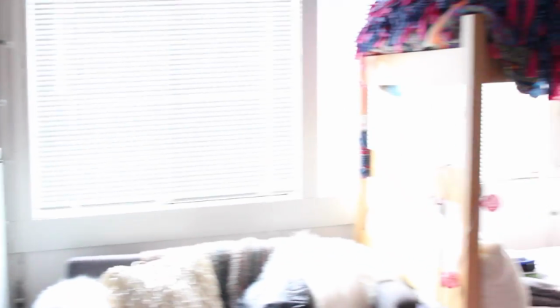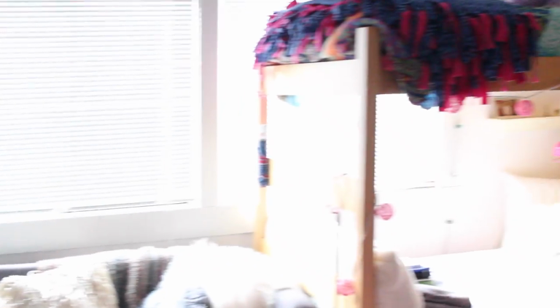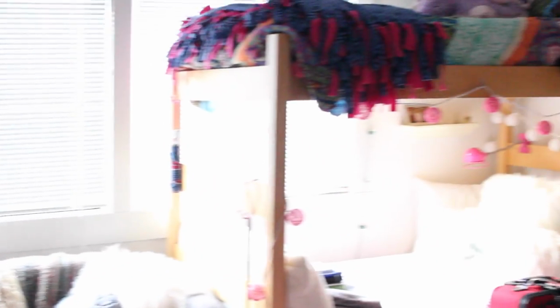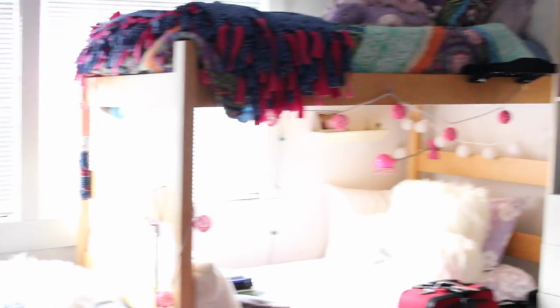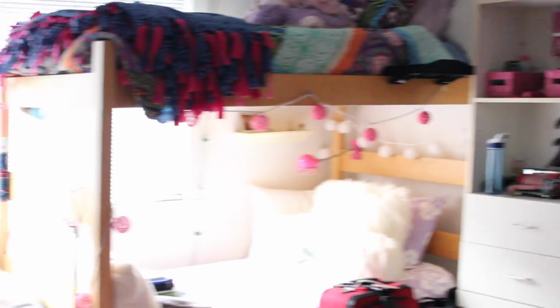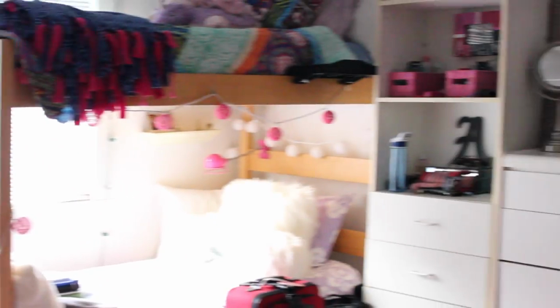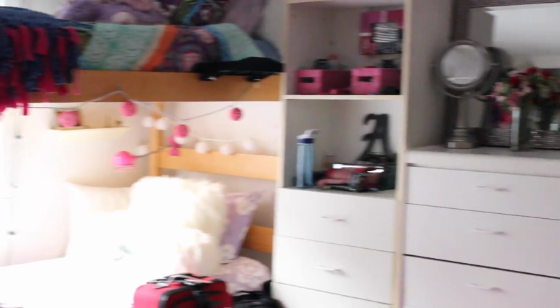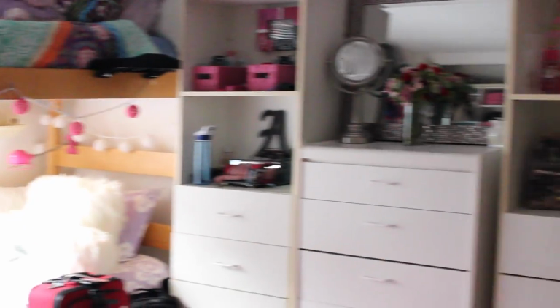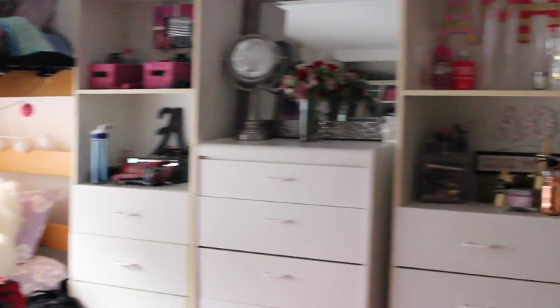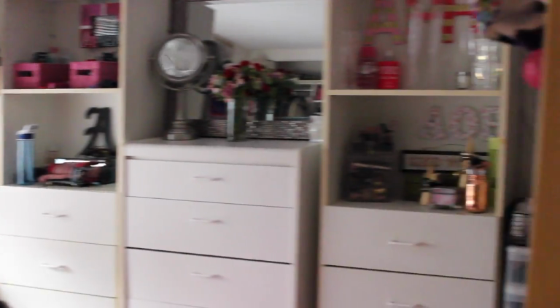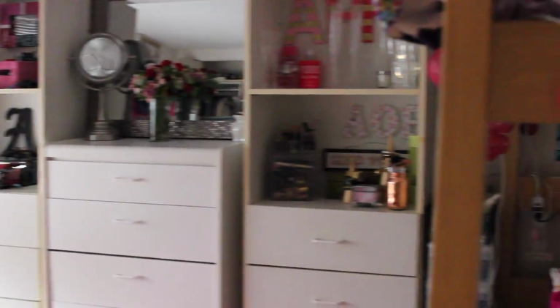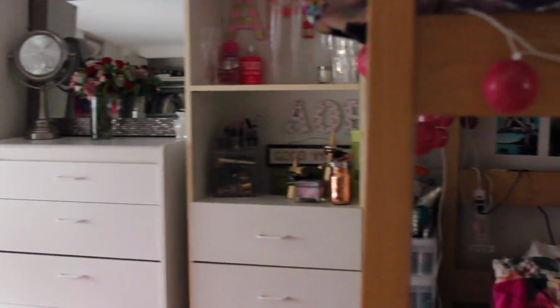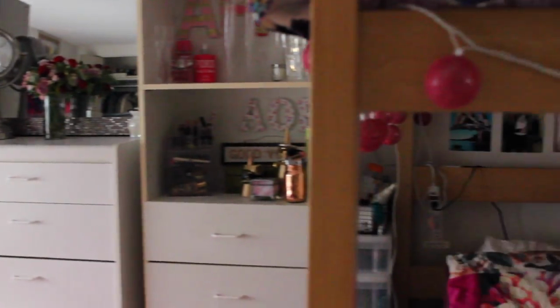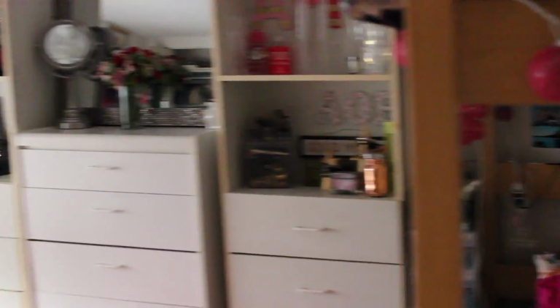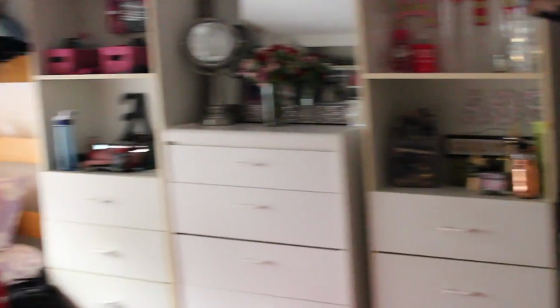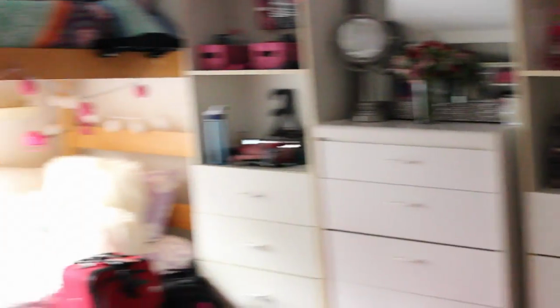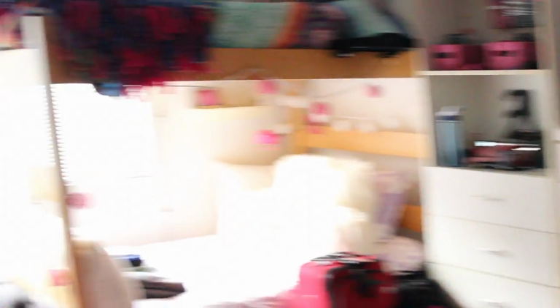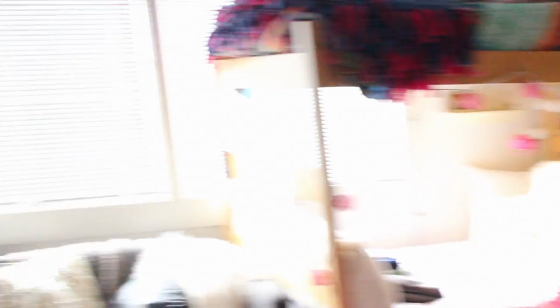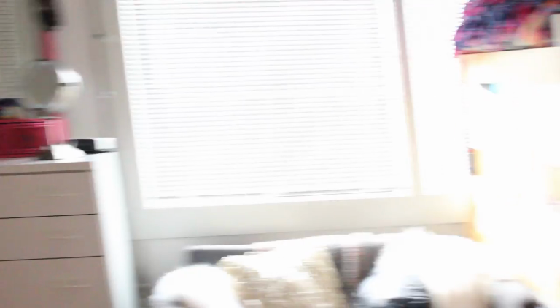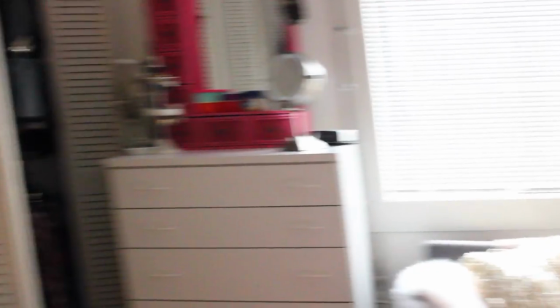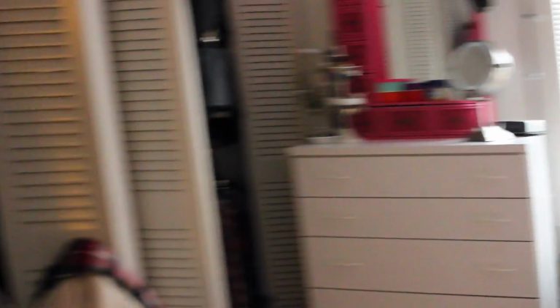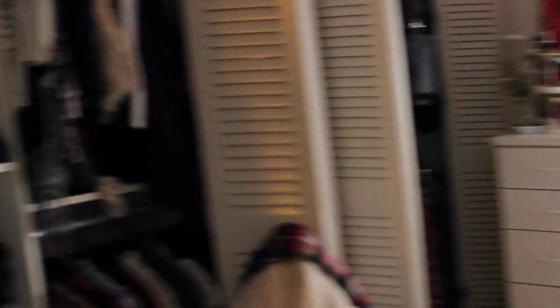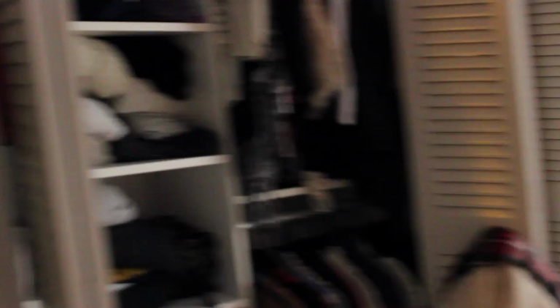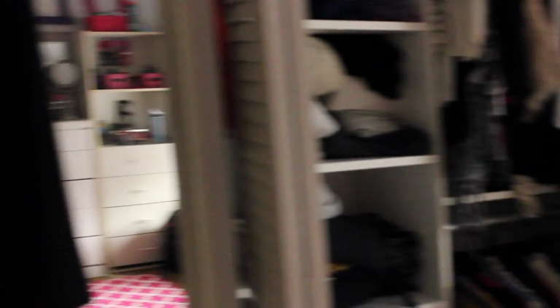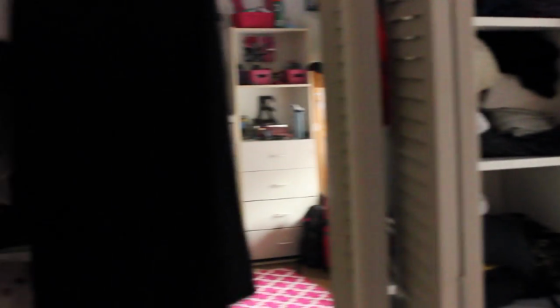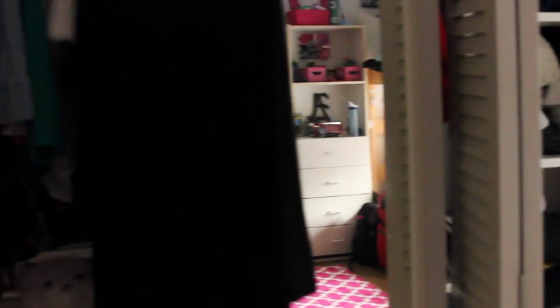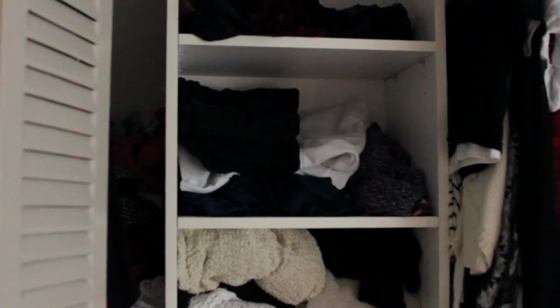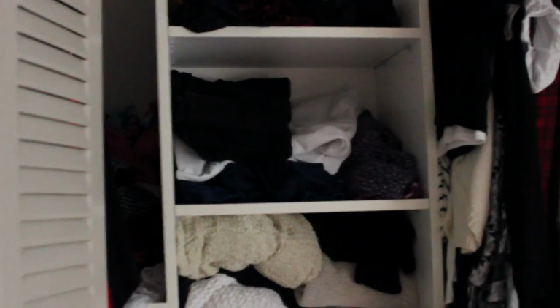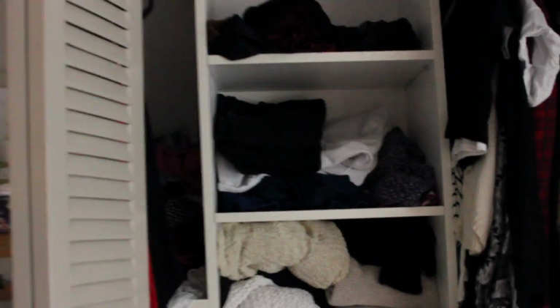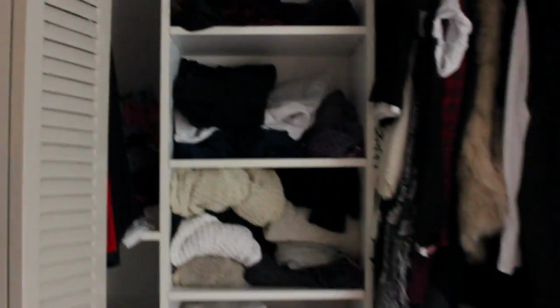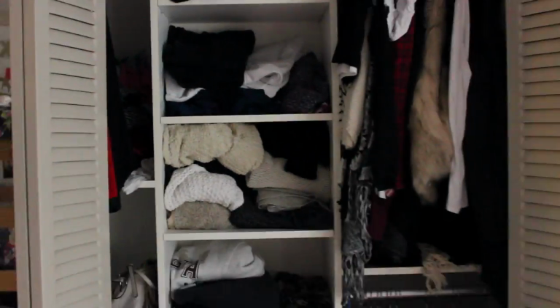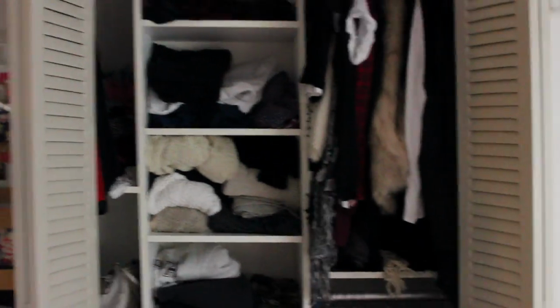First, I want to apologize if I'm shaky at all in this video — it's hard to hold the camera still. But this is kind of a pan of when you walk in my room, an overview of the layout.